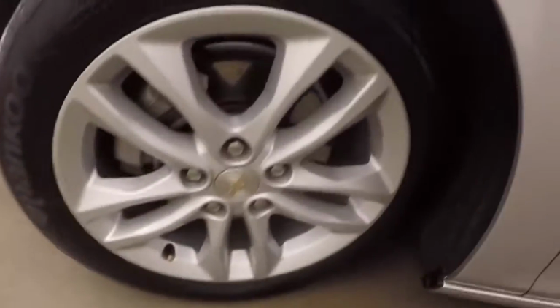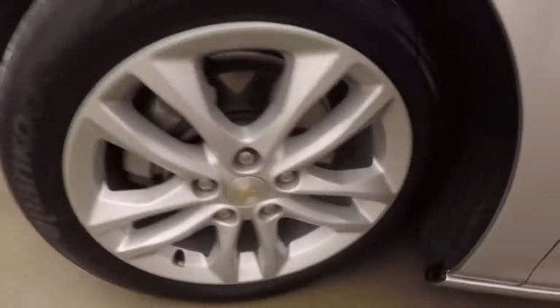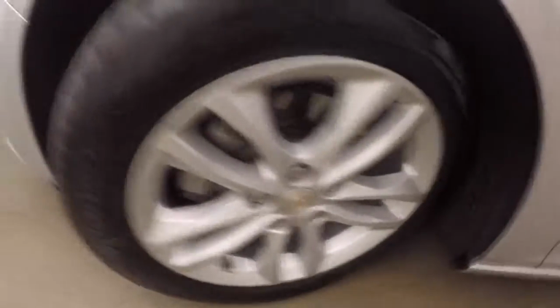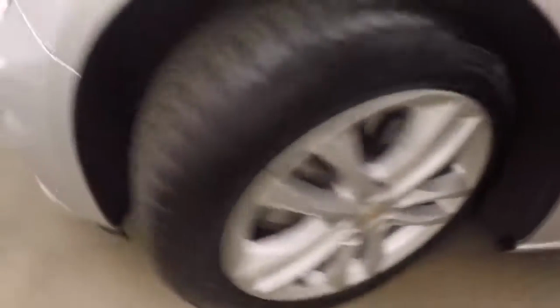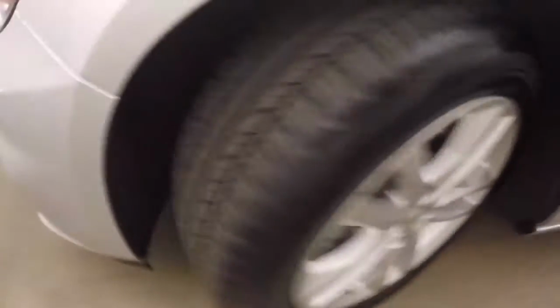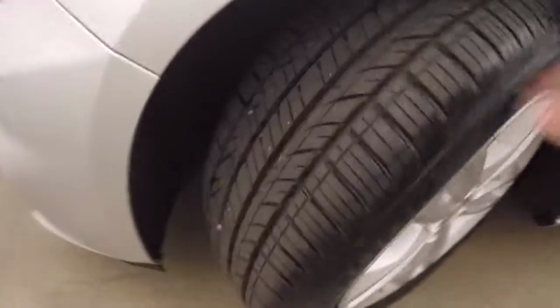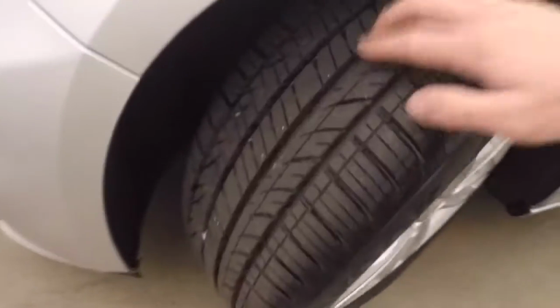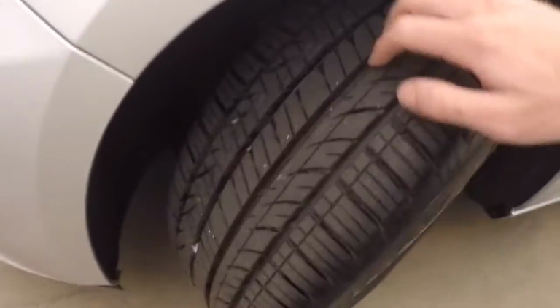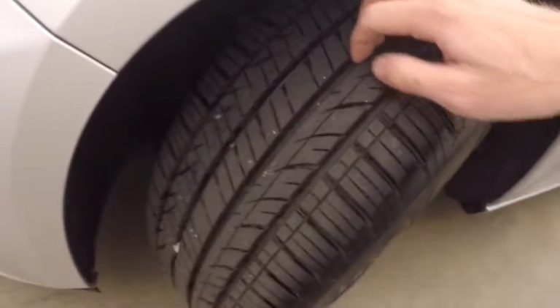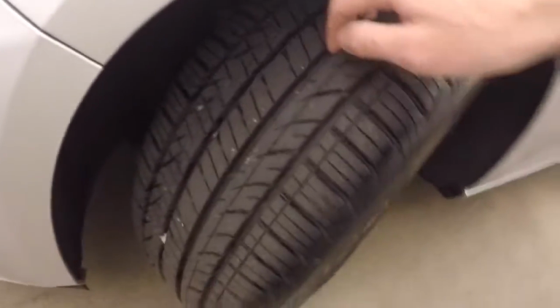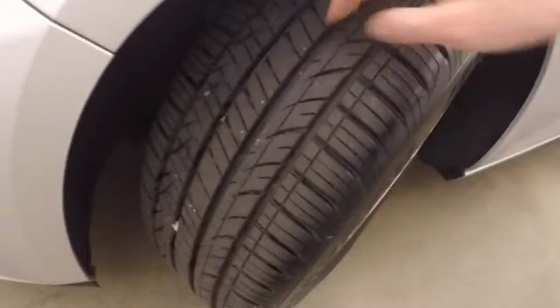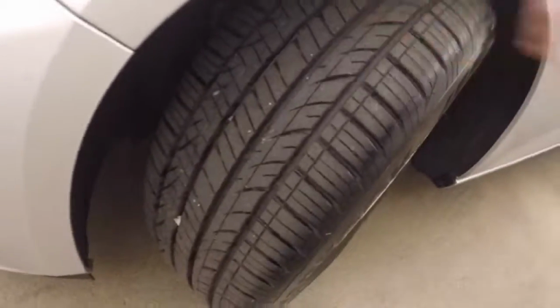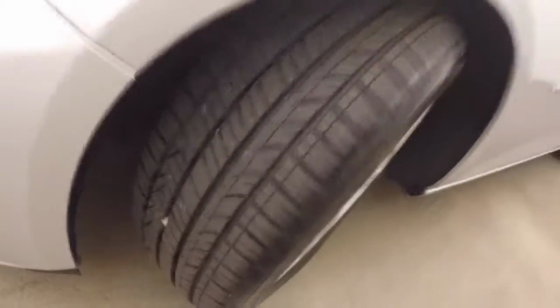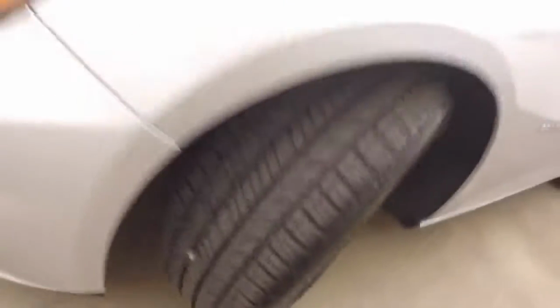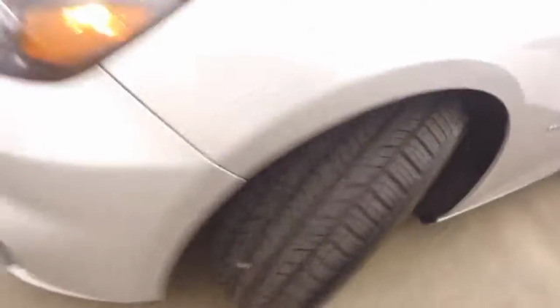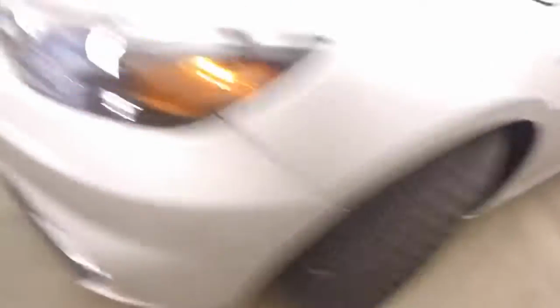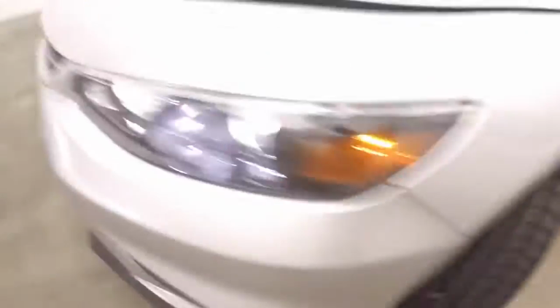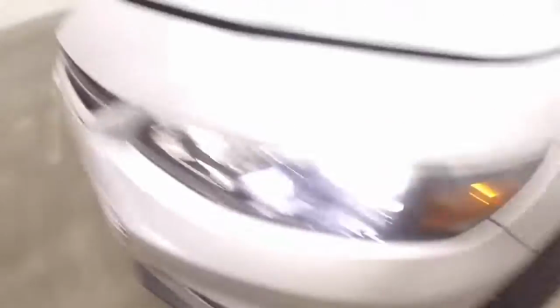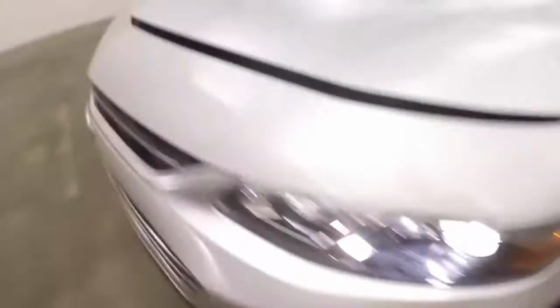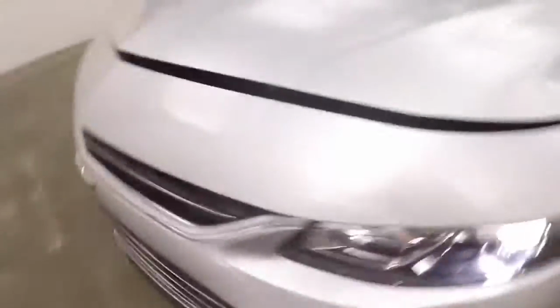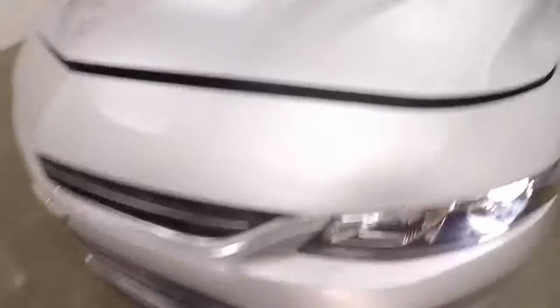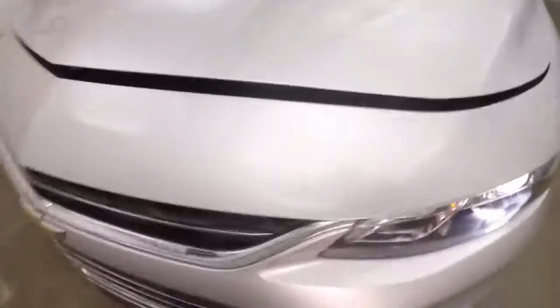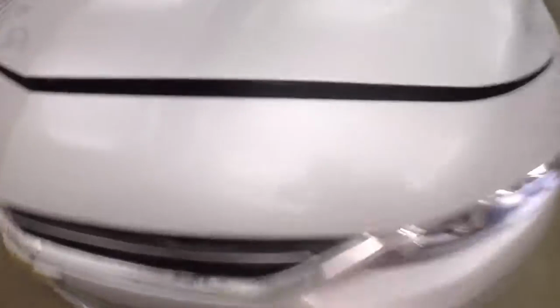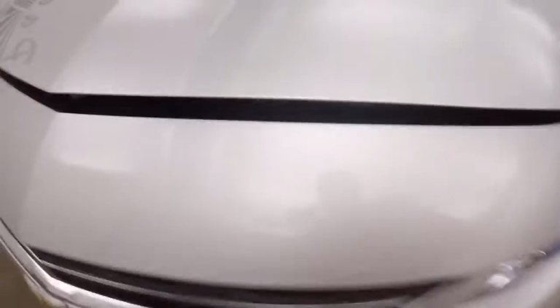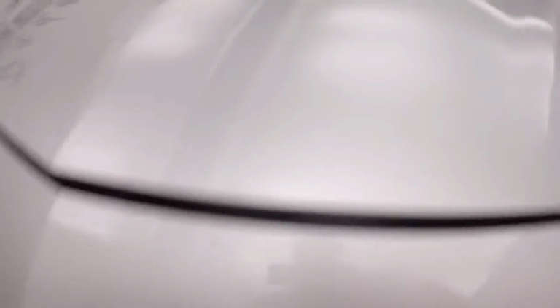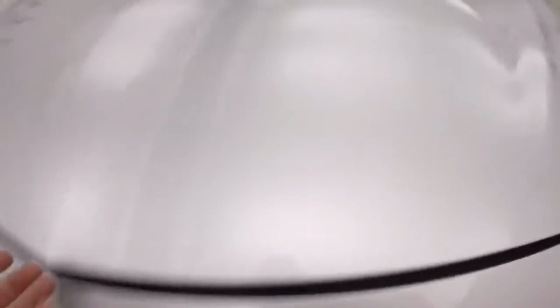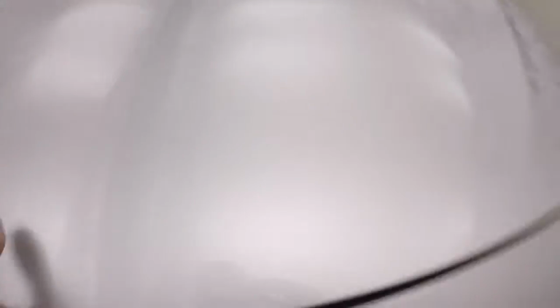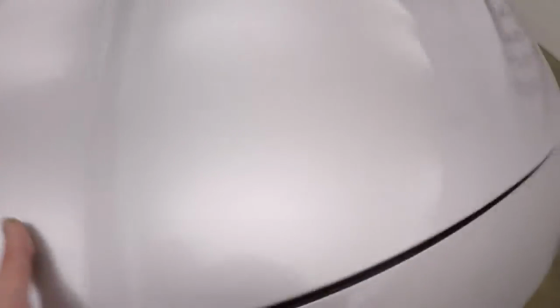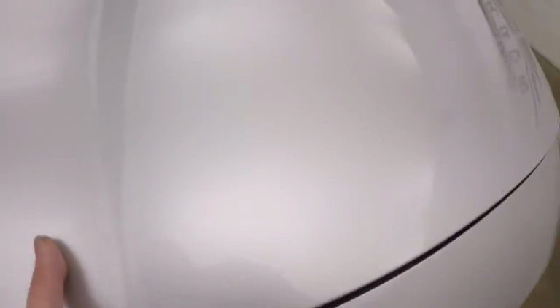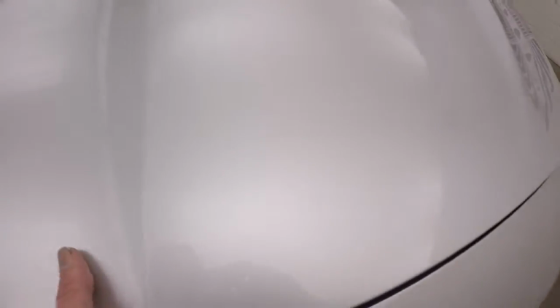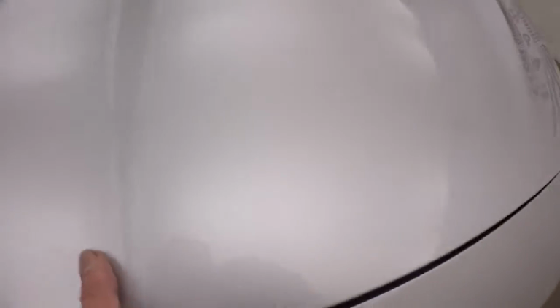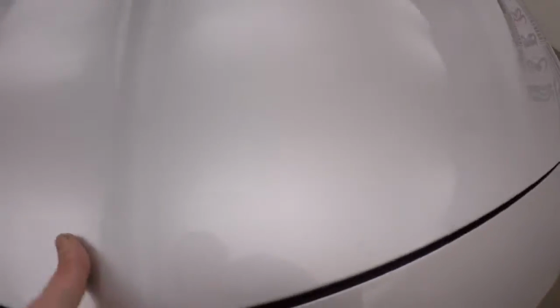Nice alloy wheels, and the tires have about 90% tread left on them.